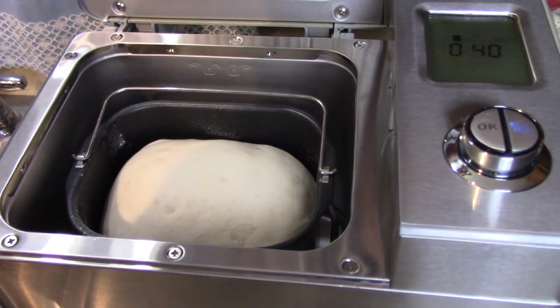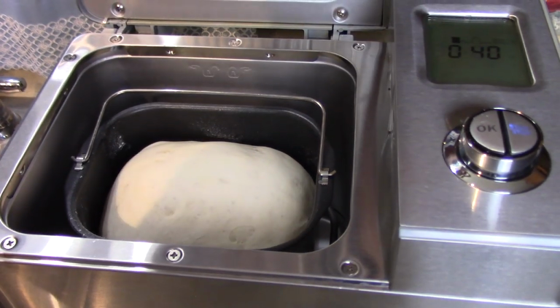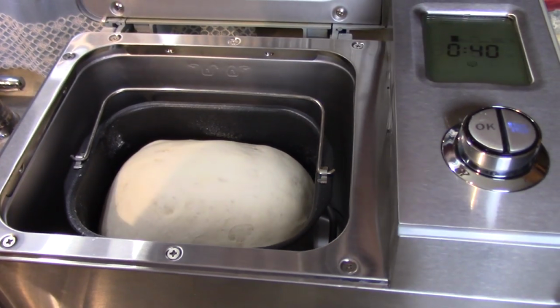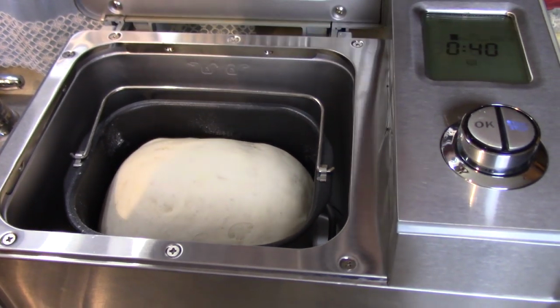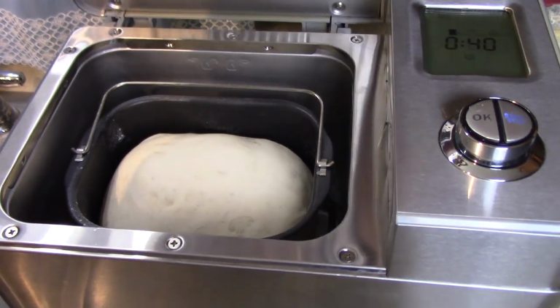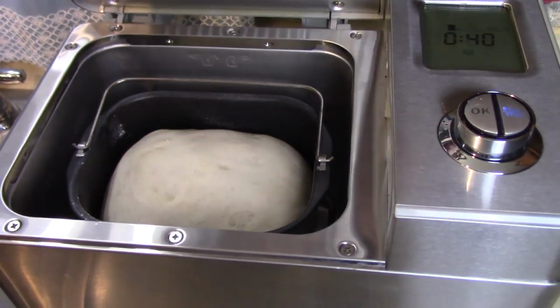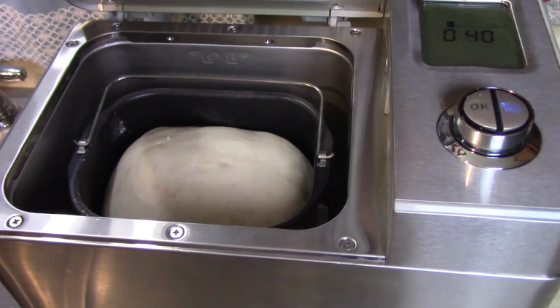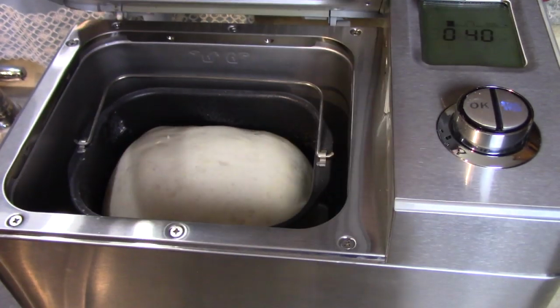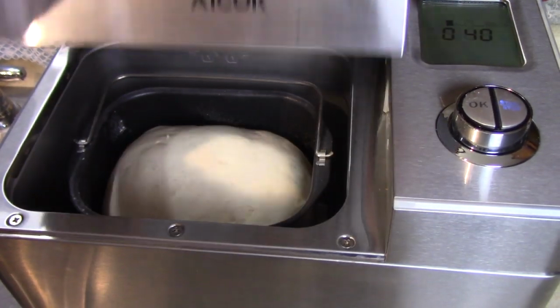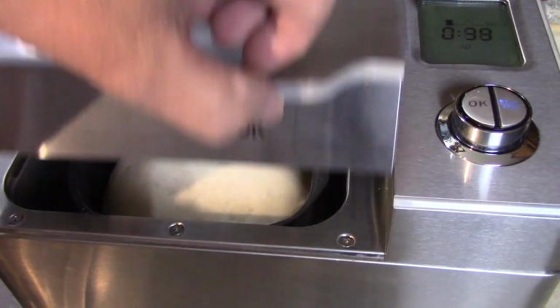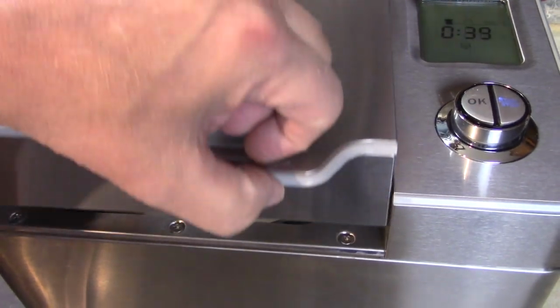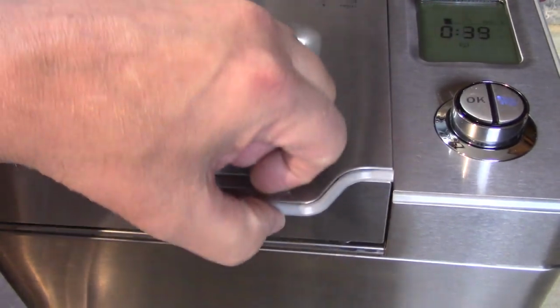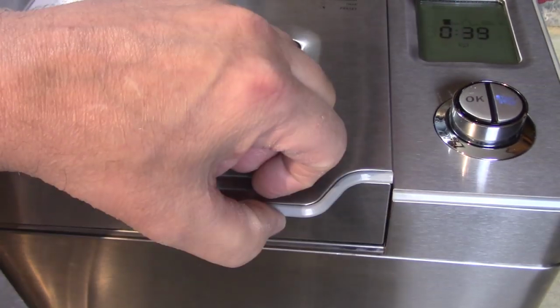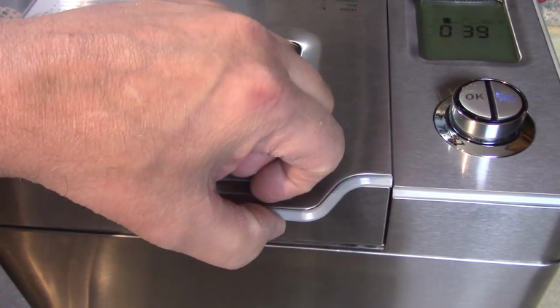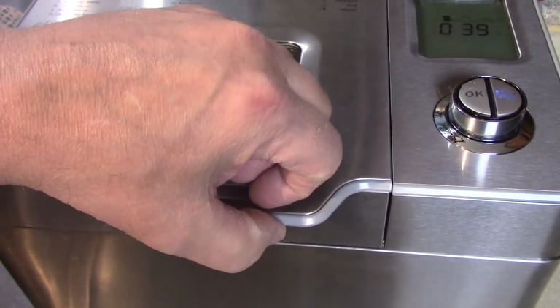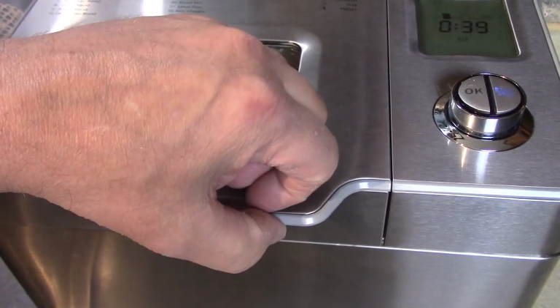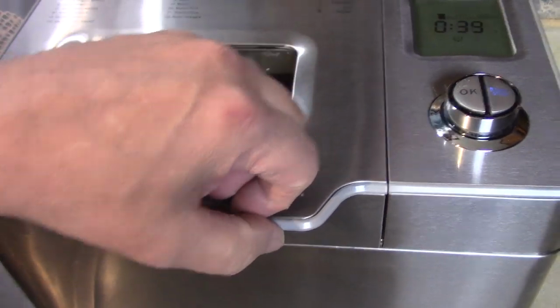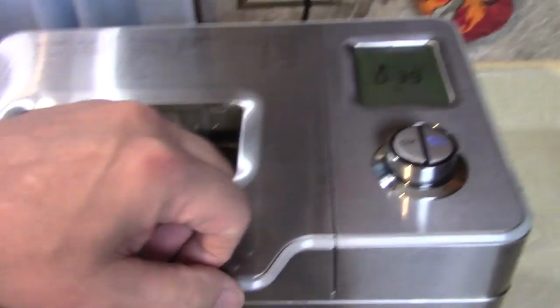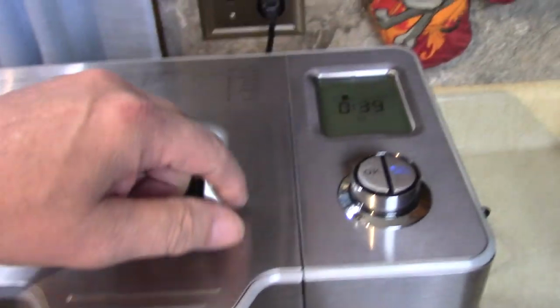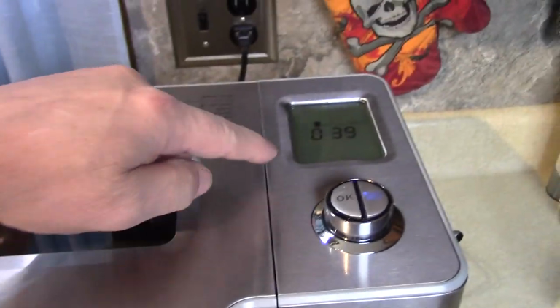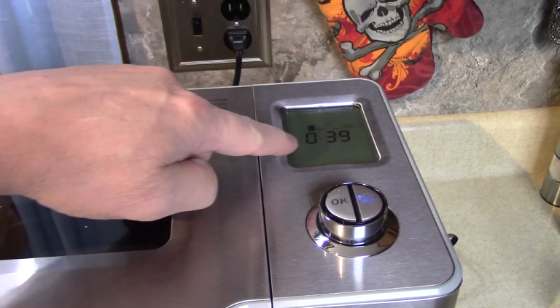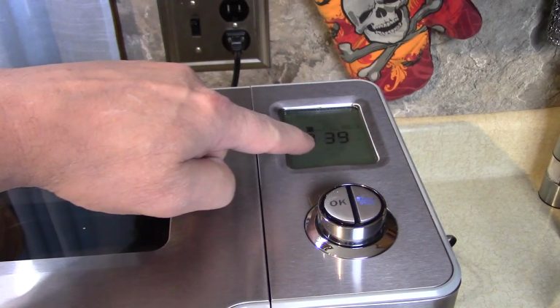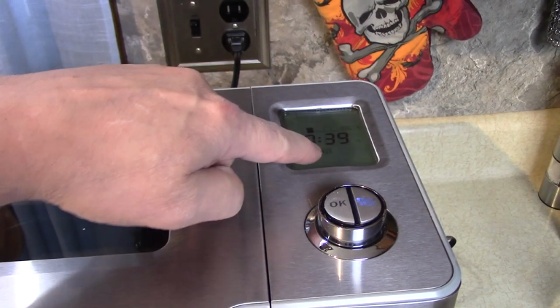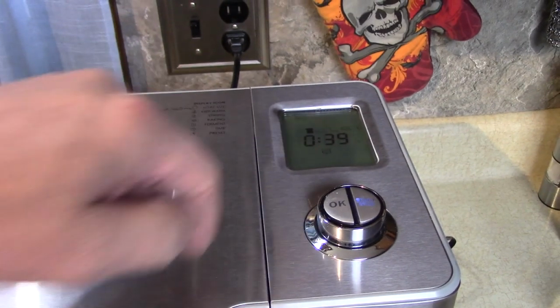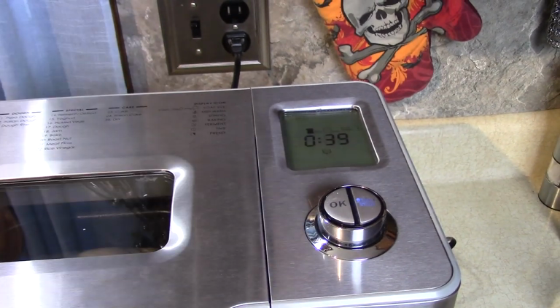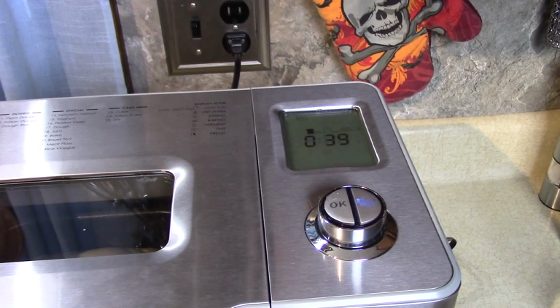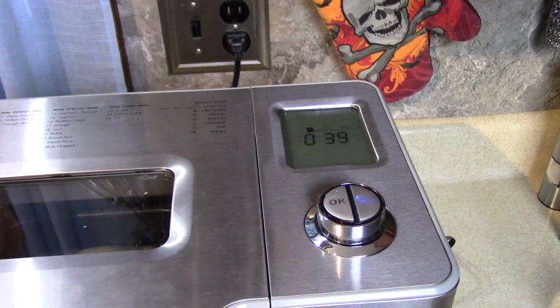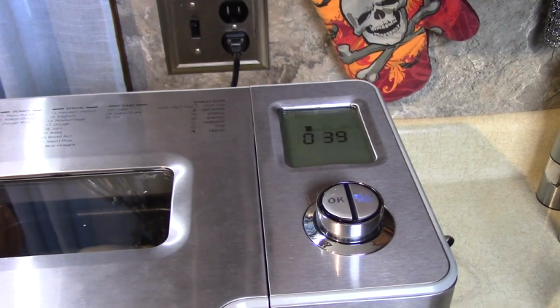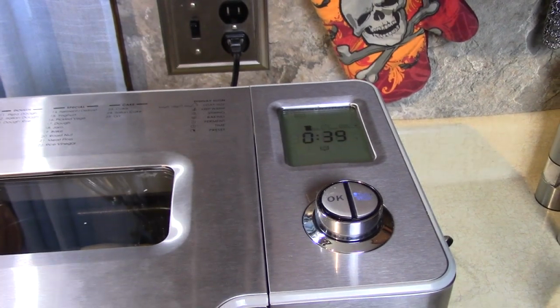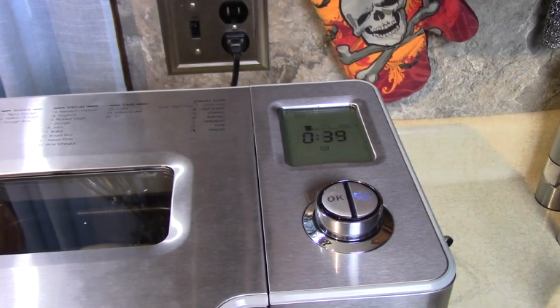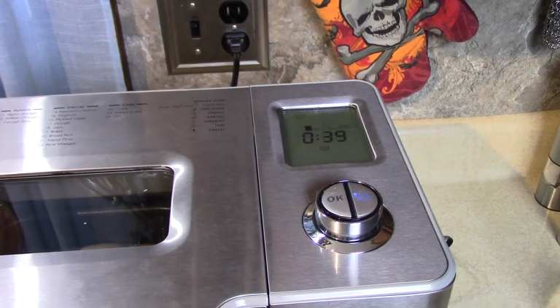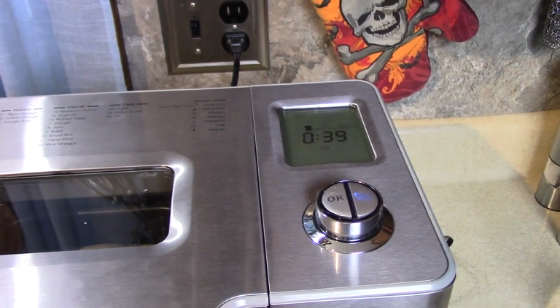There's 40 minutes left. It did all the kneading and rising — look at it now, it smells so good. Let me close the lid. It's going to bake for about 39 minutes.